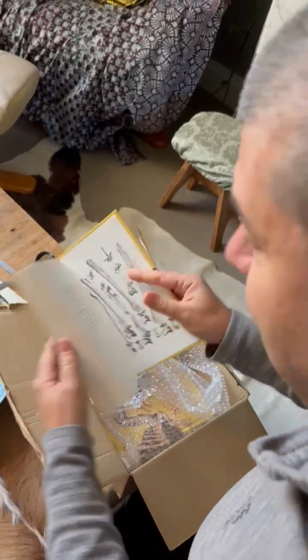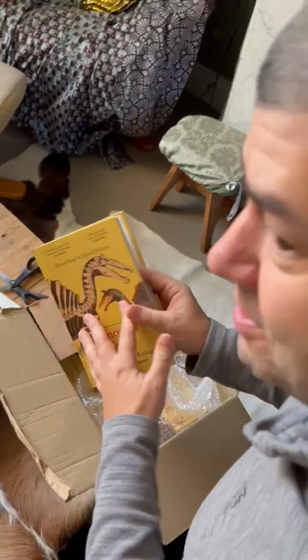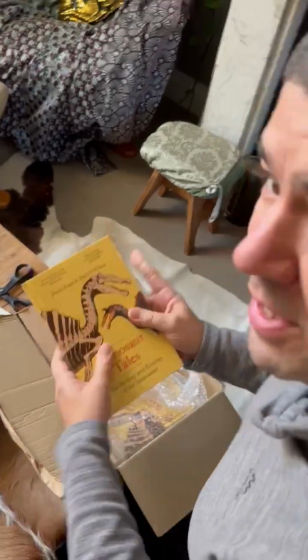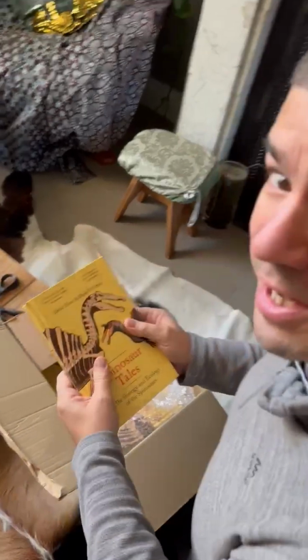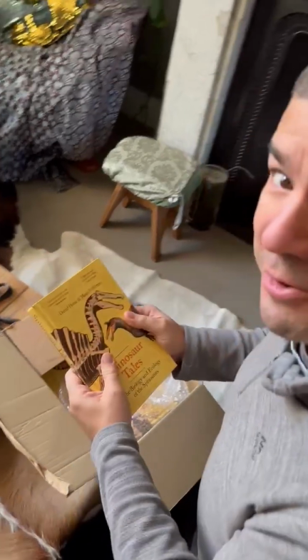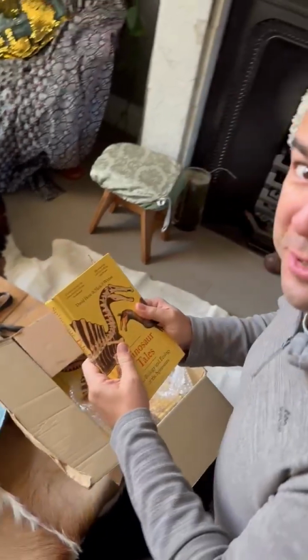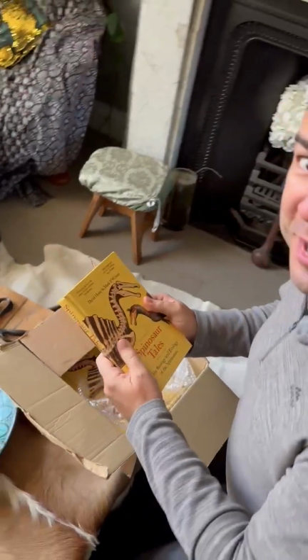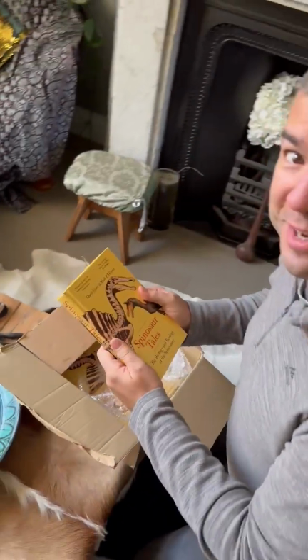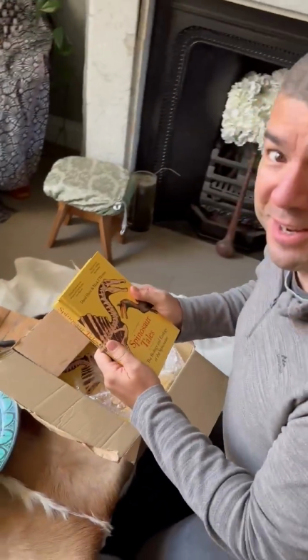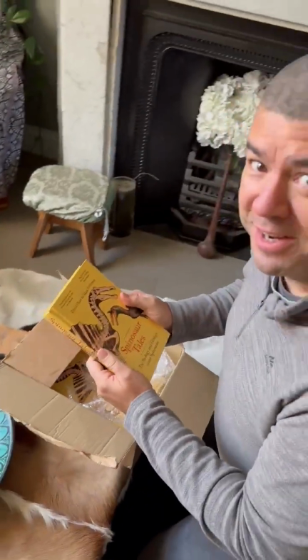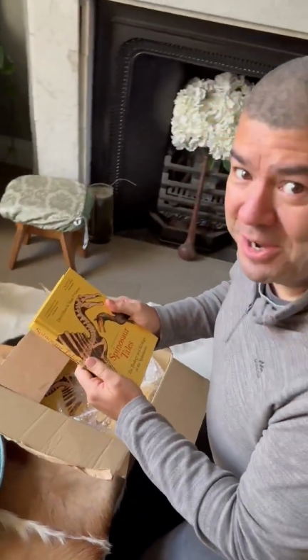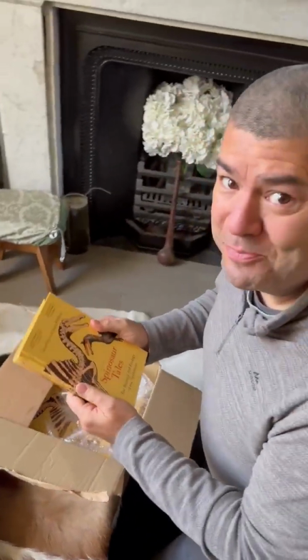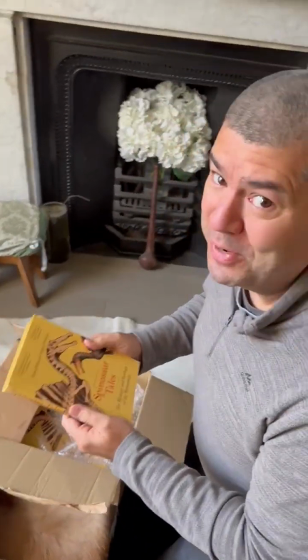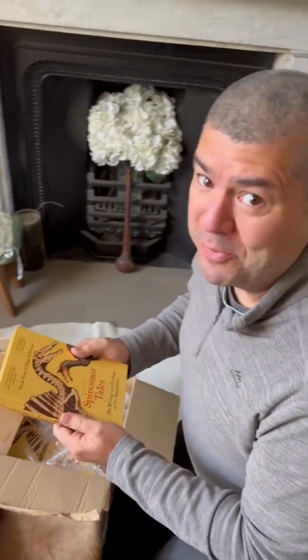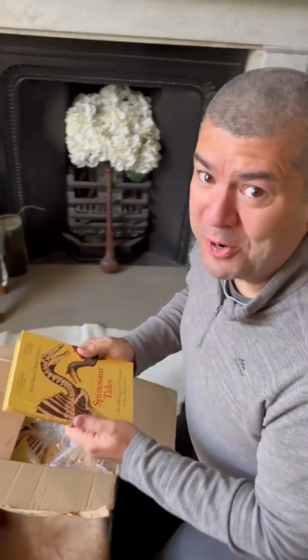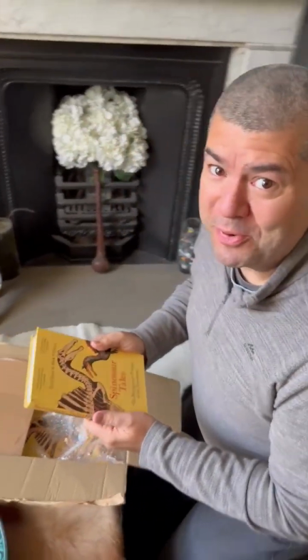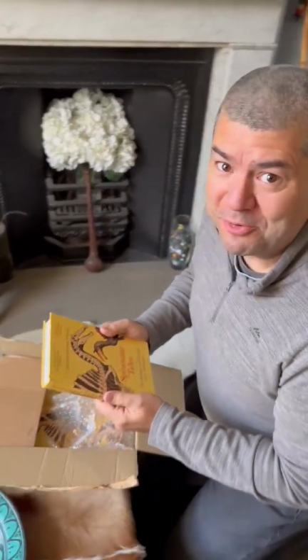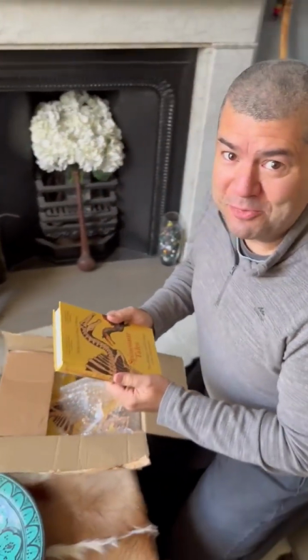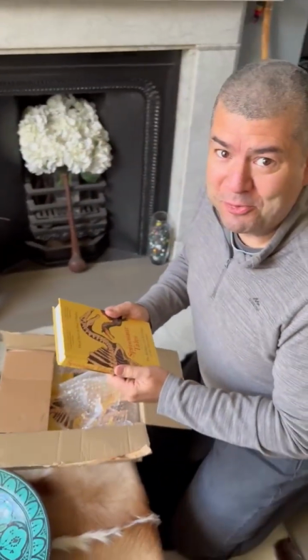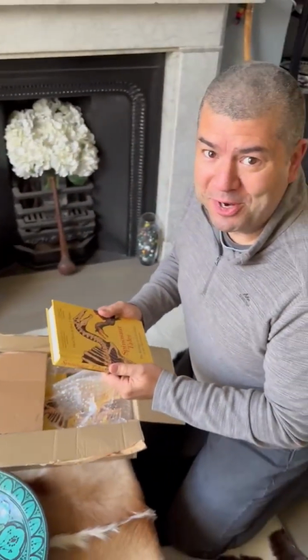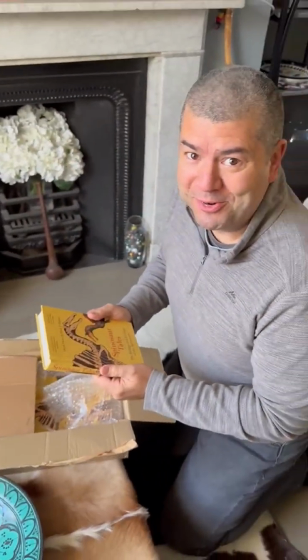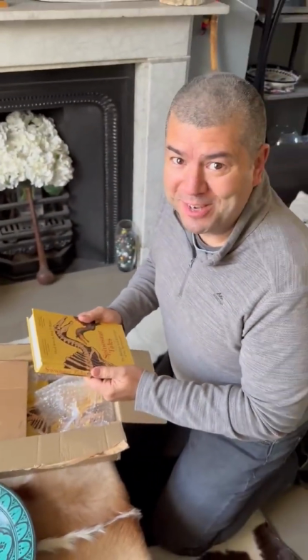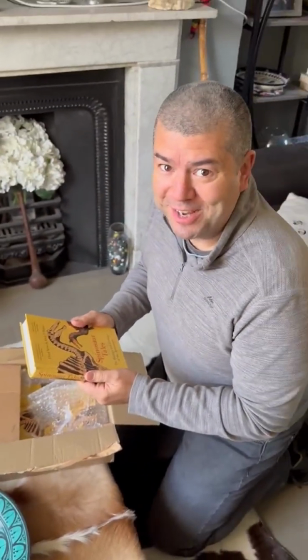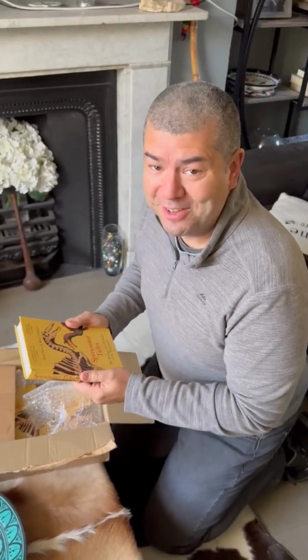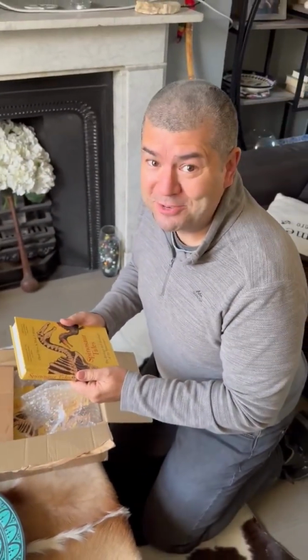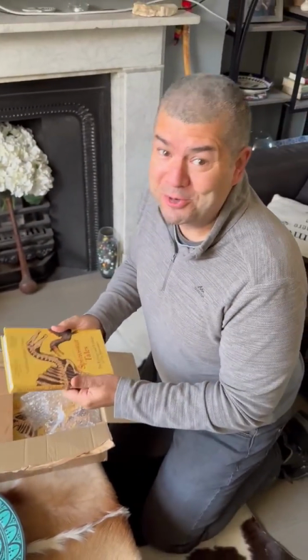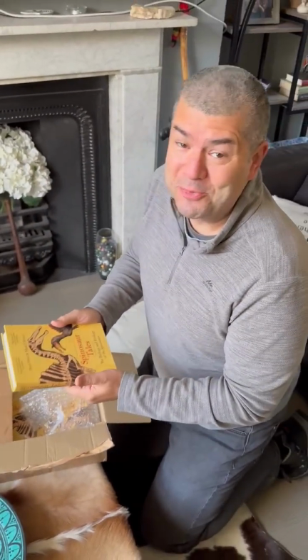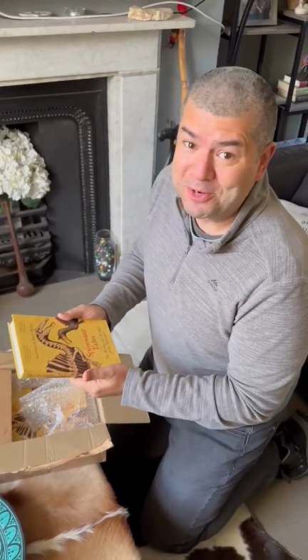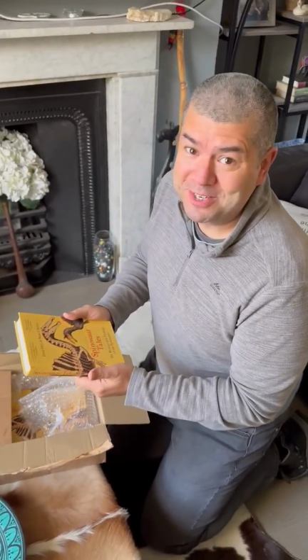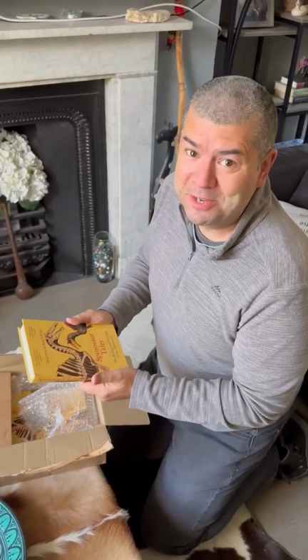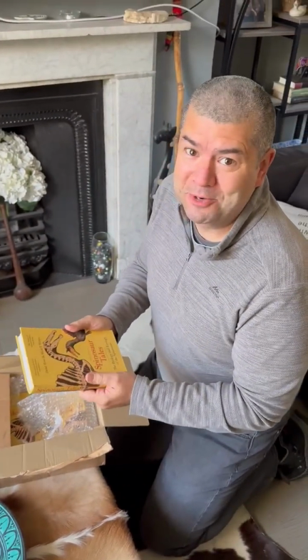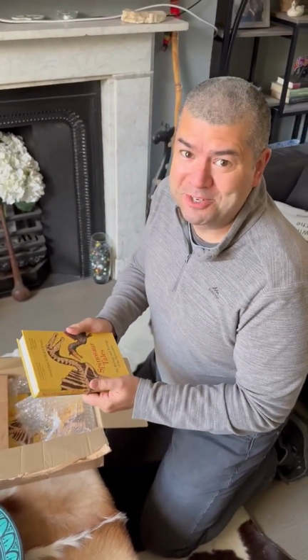It's out next week. Pick up a copy, available for pre-order. There's audiobooks and e-books too.